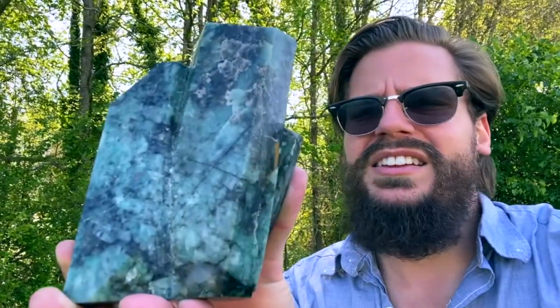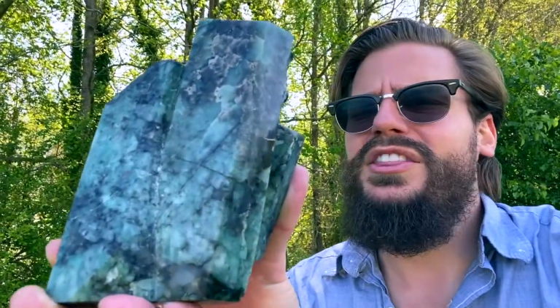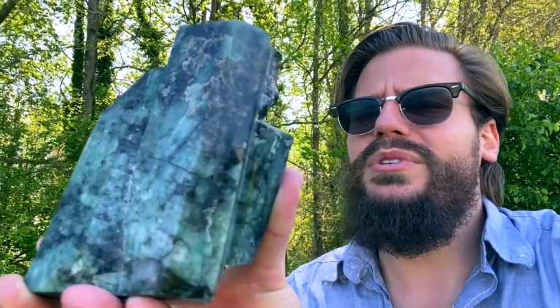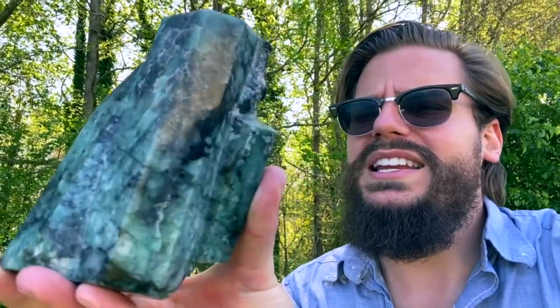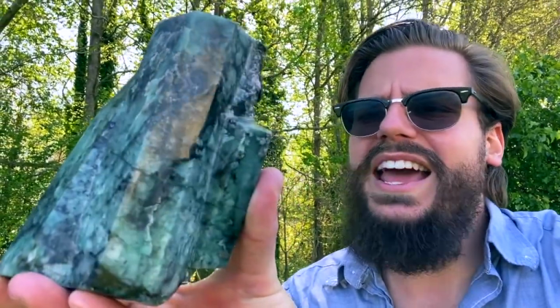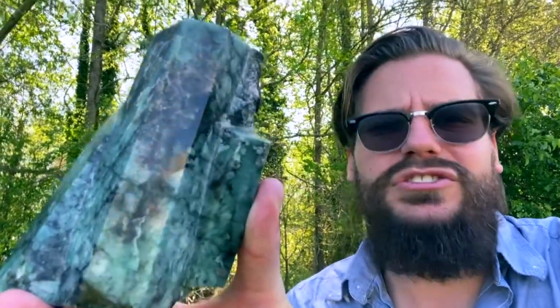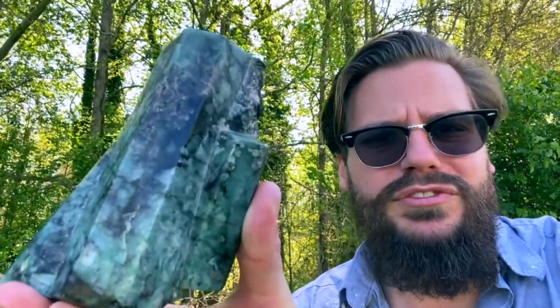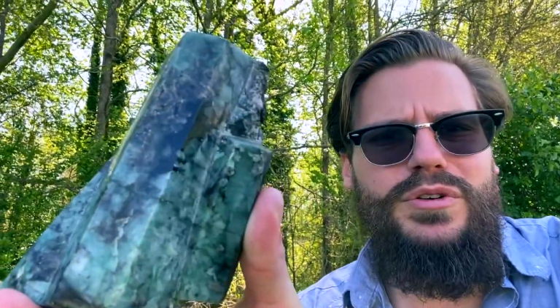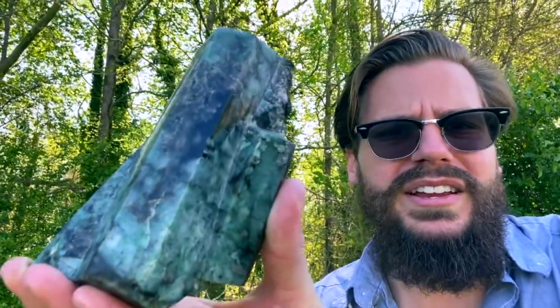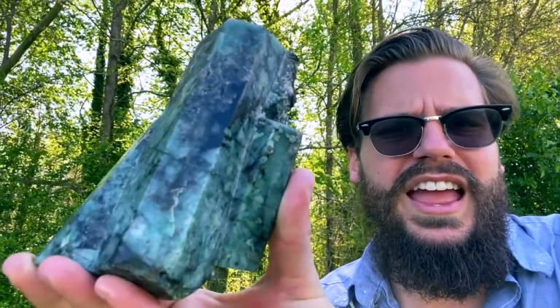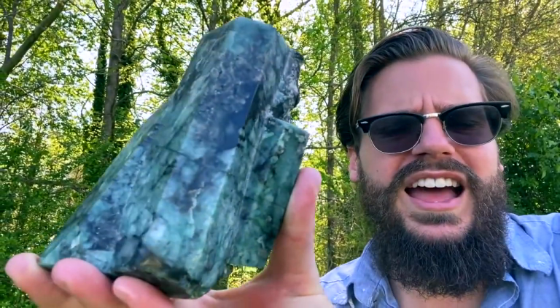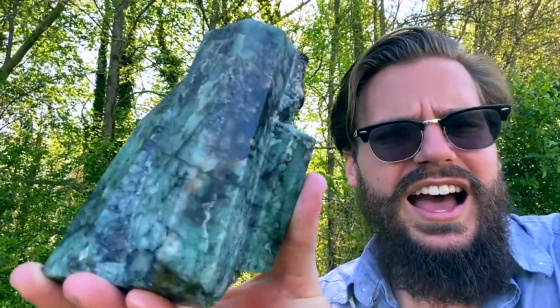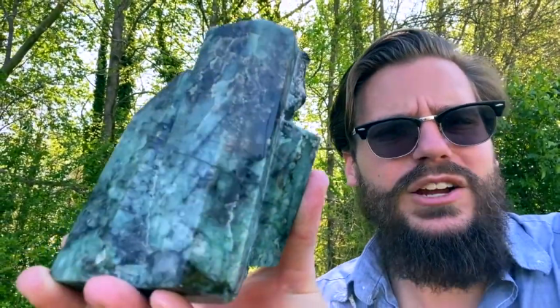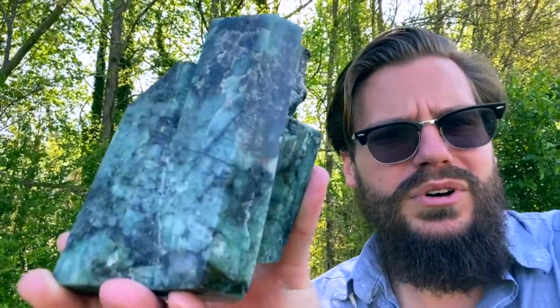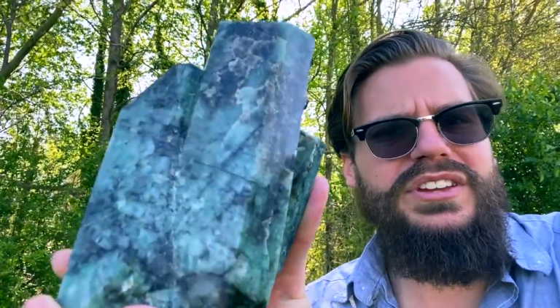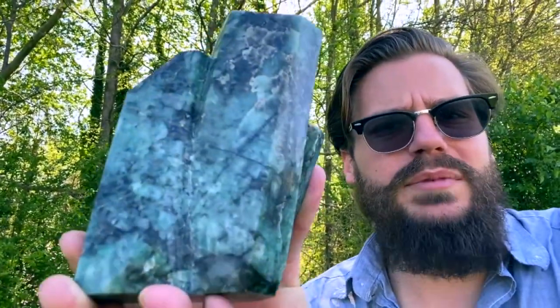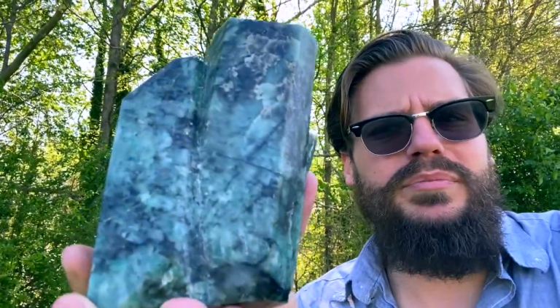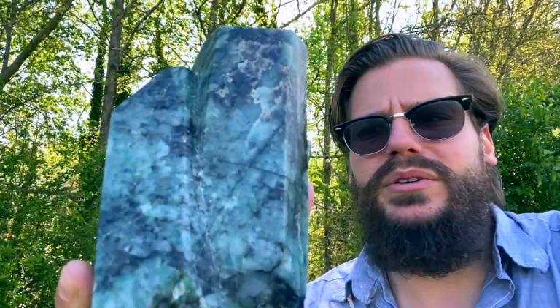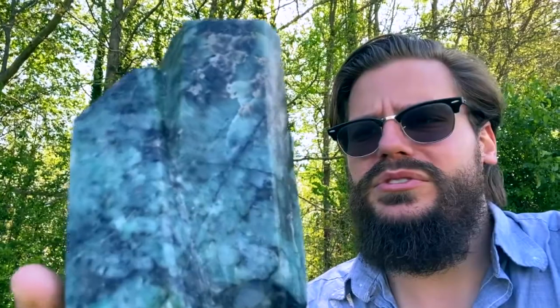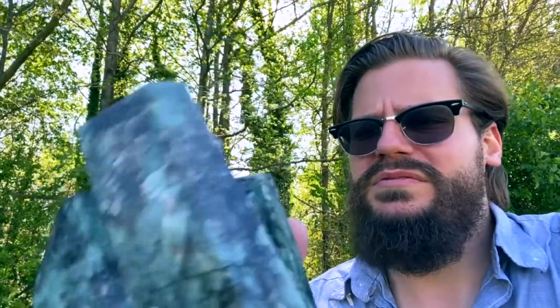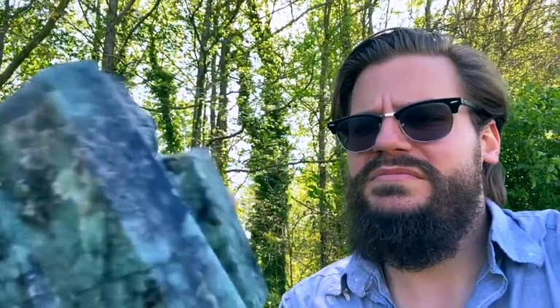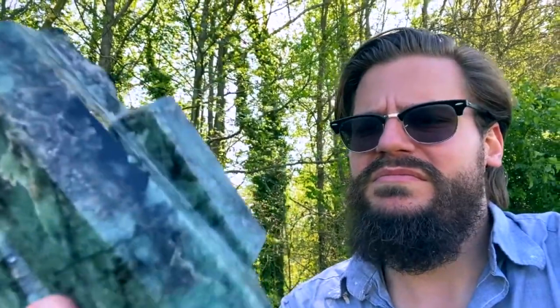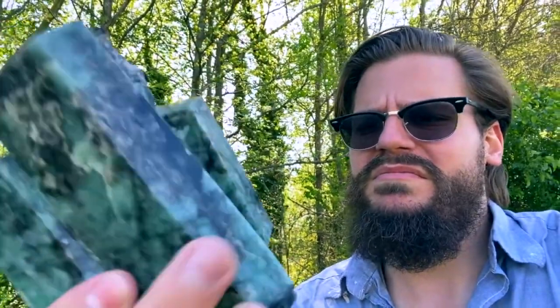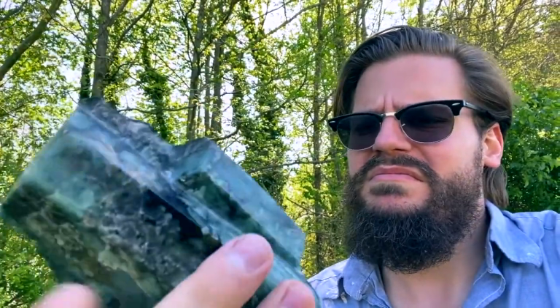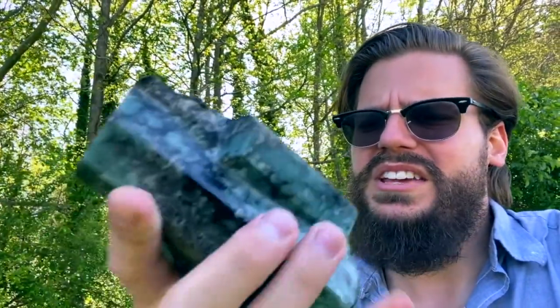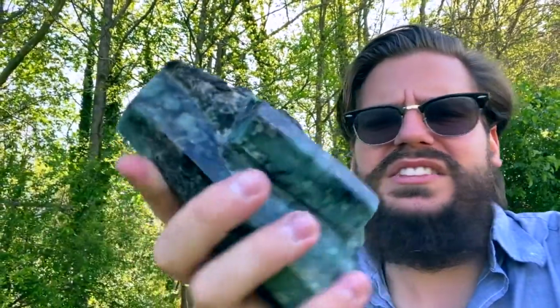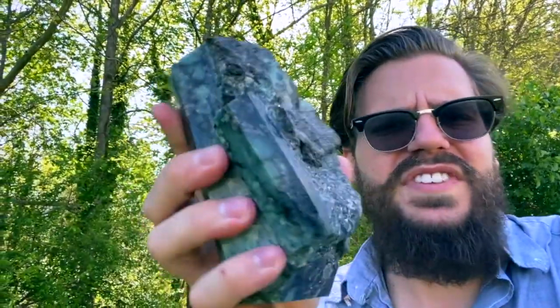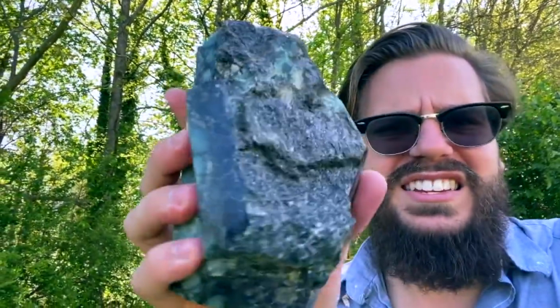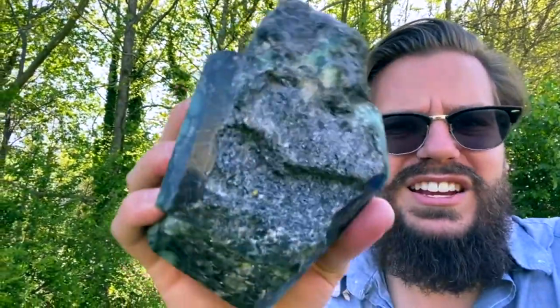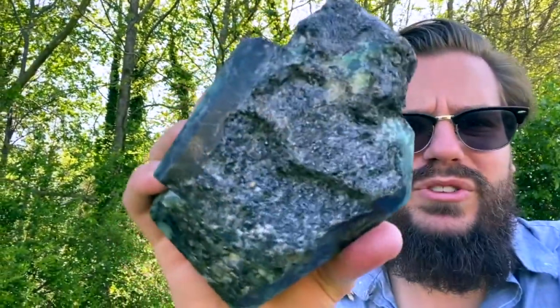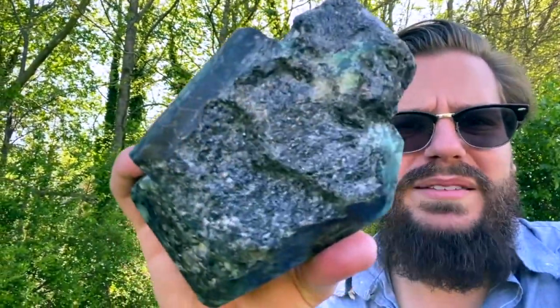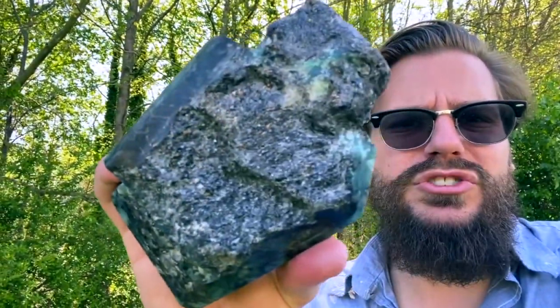Three naturally-forming, high-quality emerald barrels in this fascinating granite matrix.